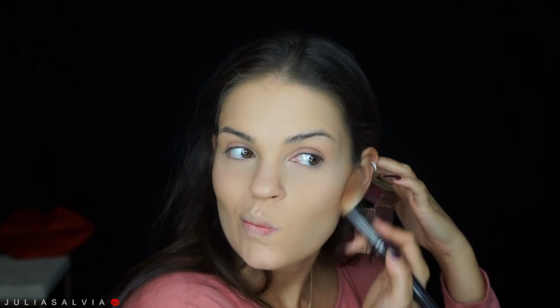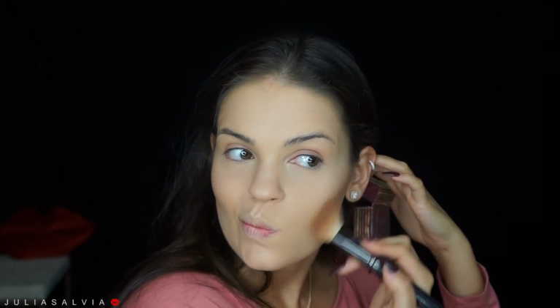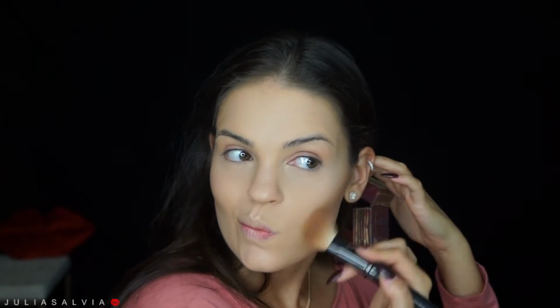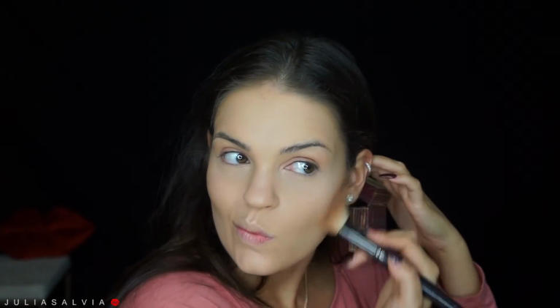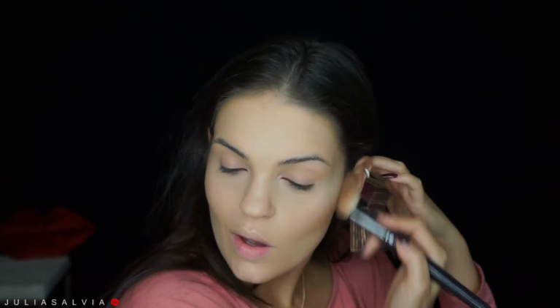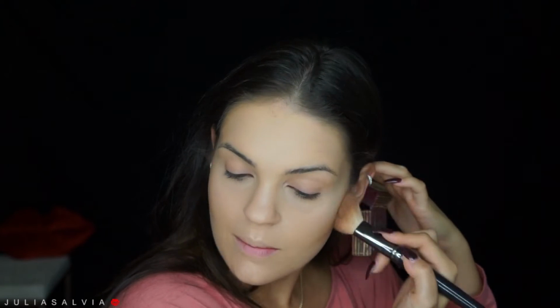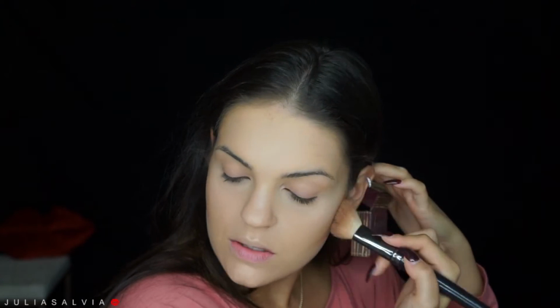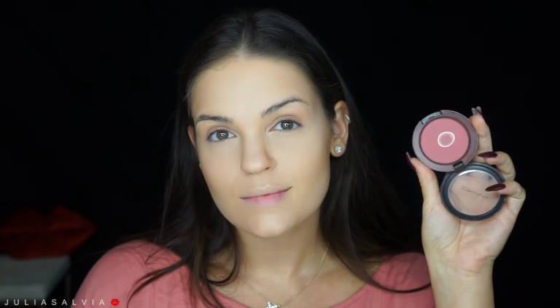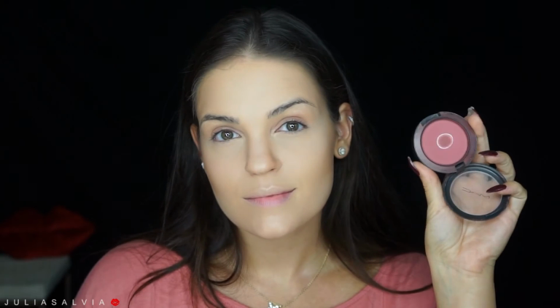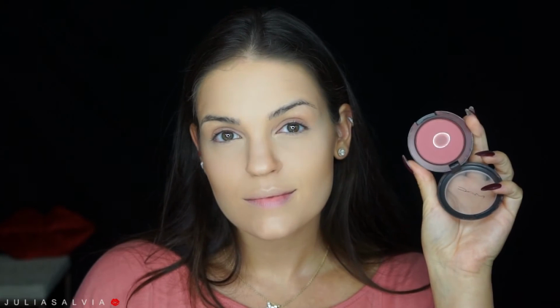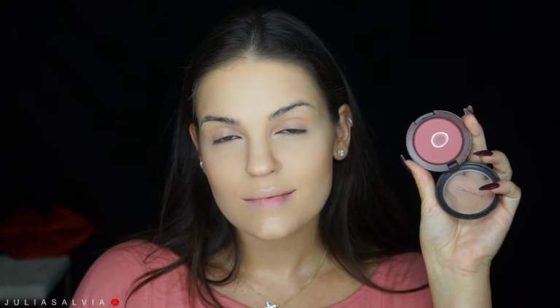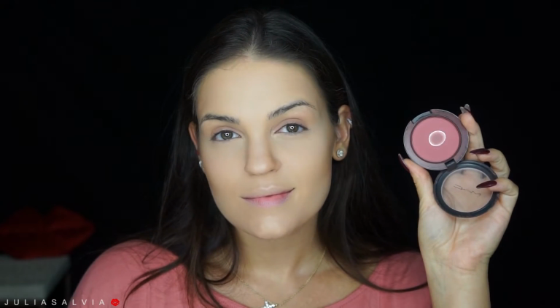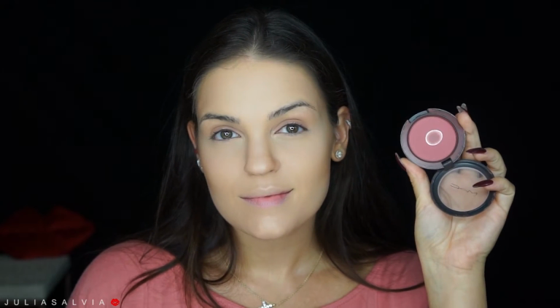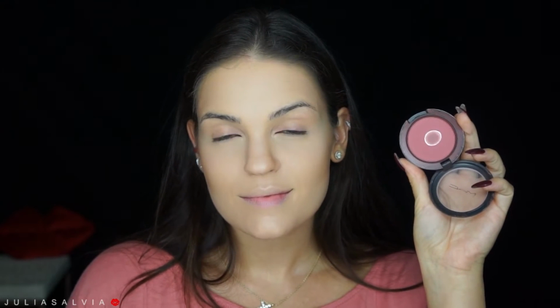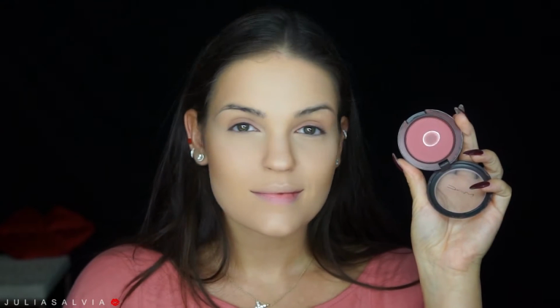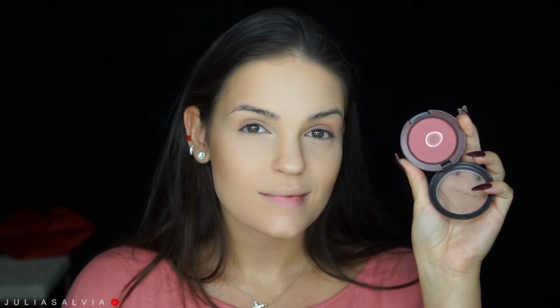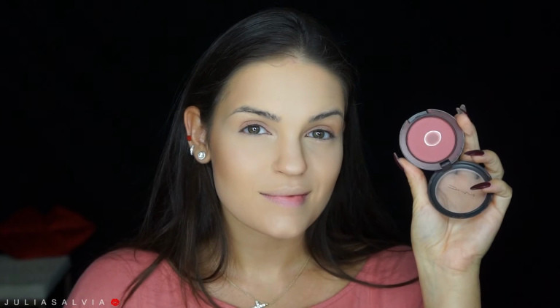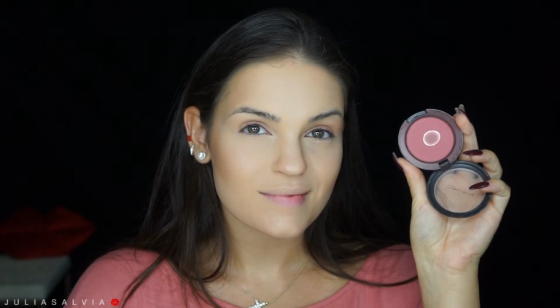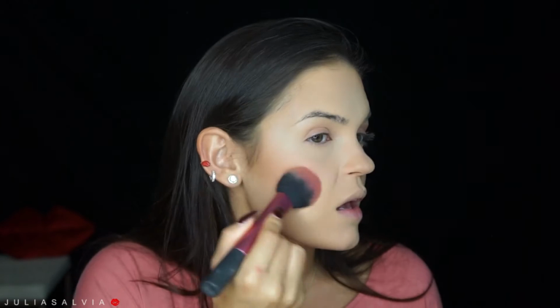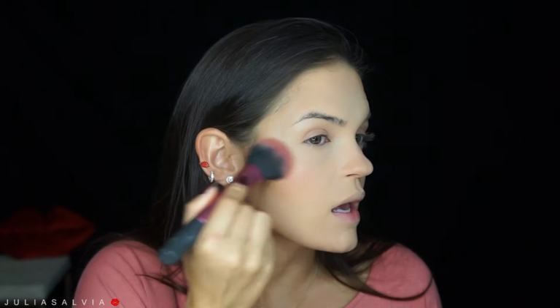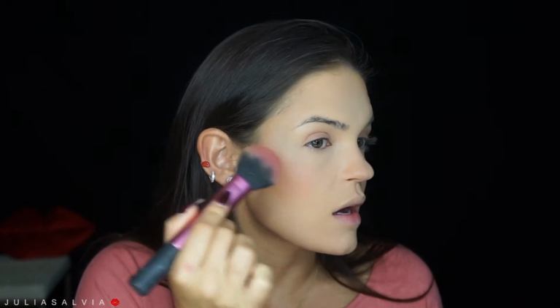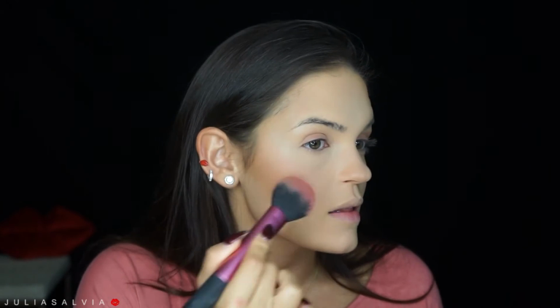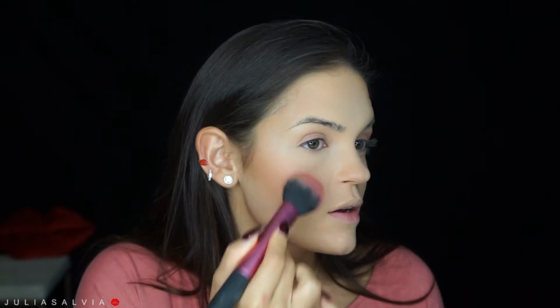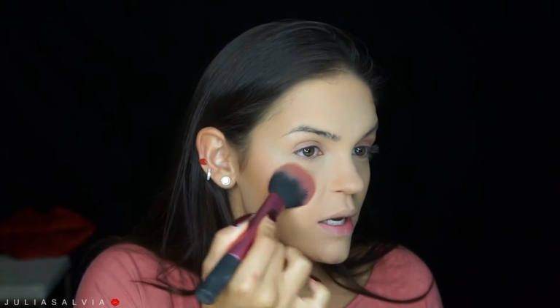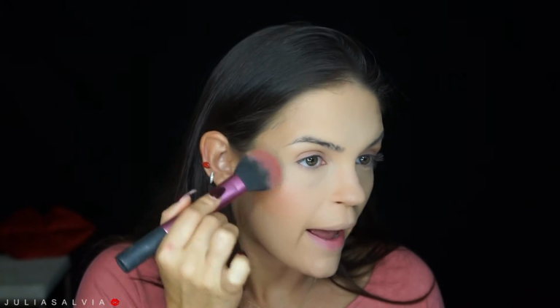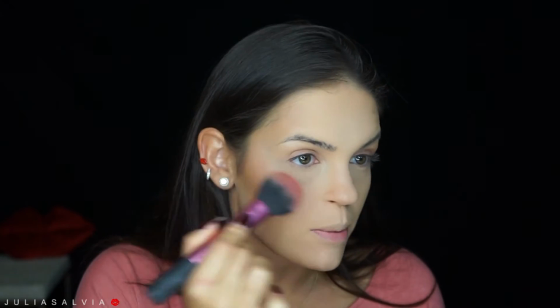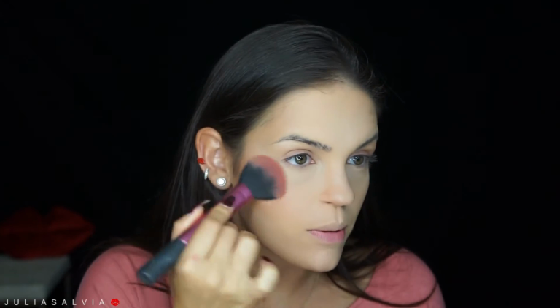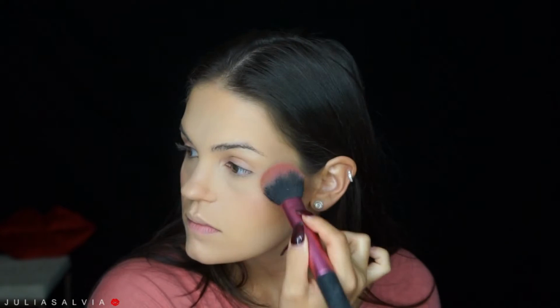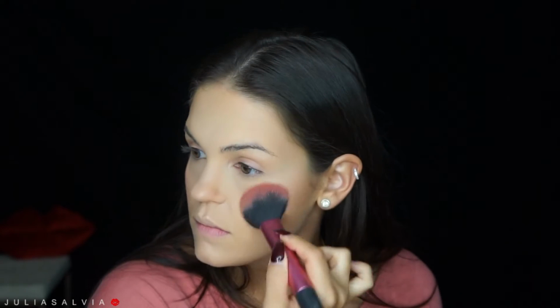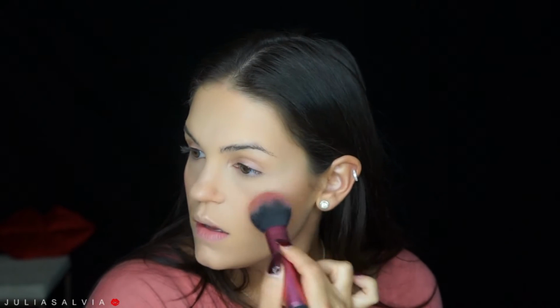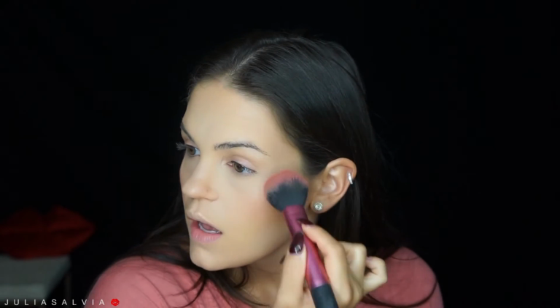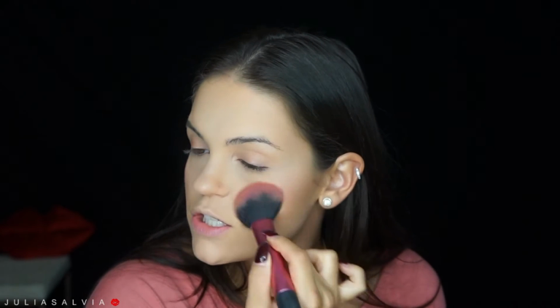So I'm blending that all out with my Airbrush Powder Brush from IT Cosmetics. And then I'm using my Hoola Bronzer from Benefit to contour my face. For blush I'm using my MAC Desert Rose right on the apples of my cheeks.